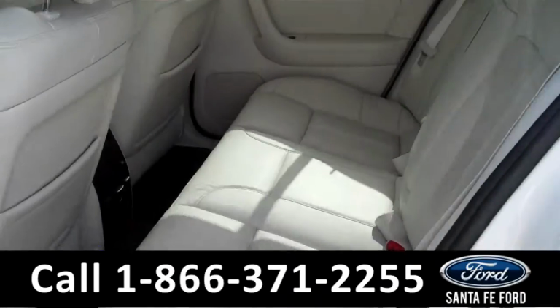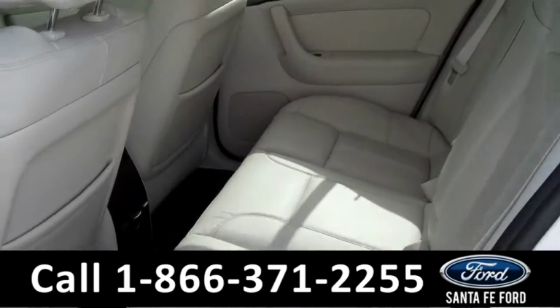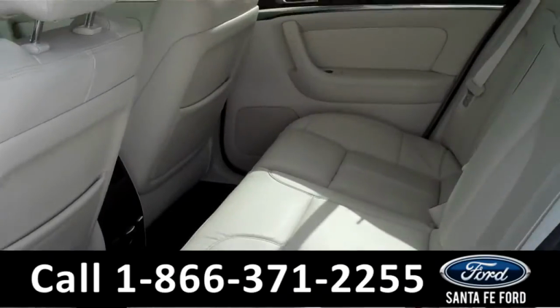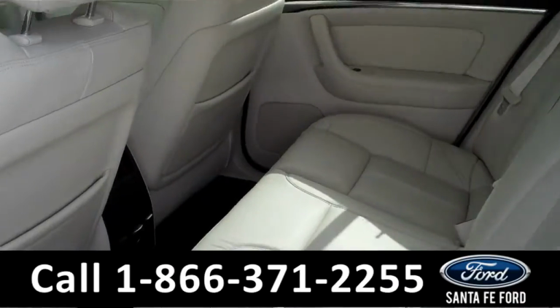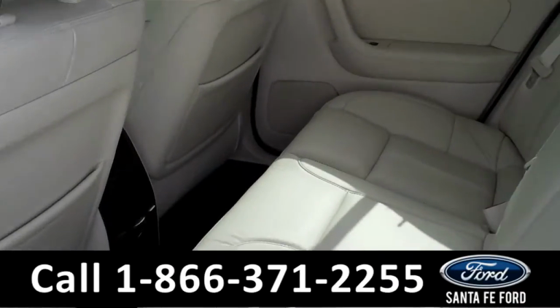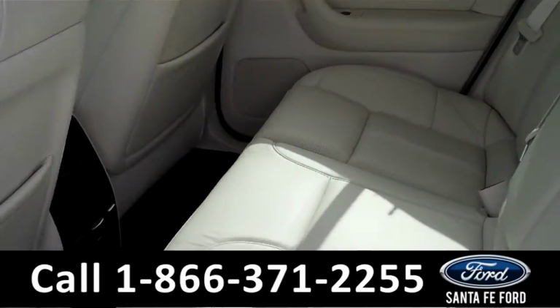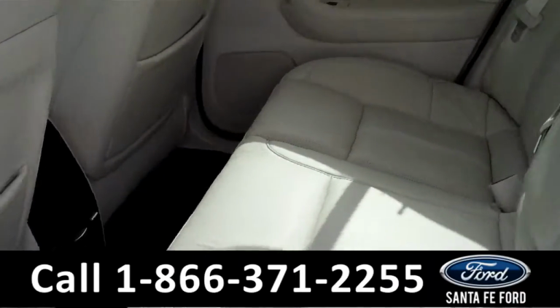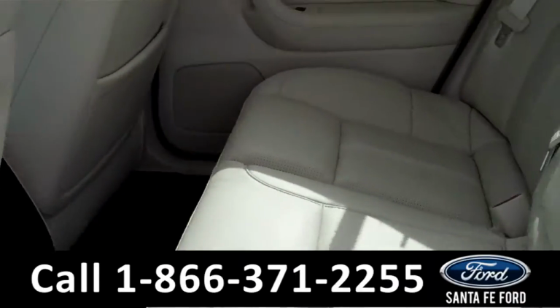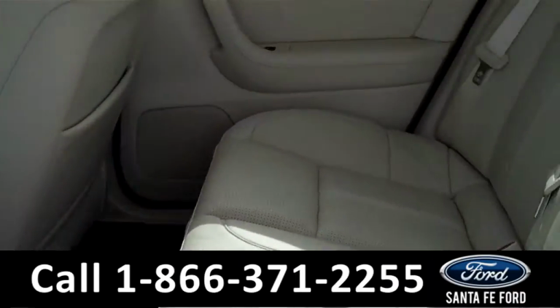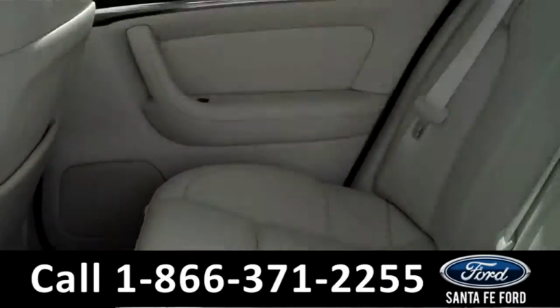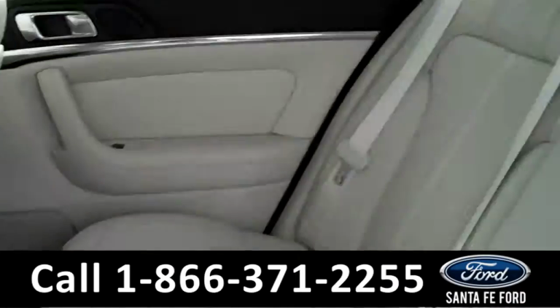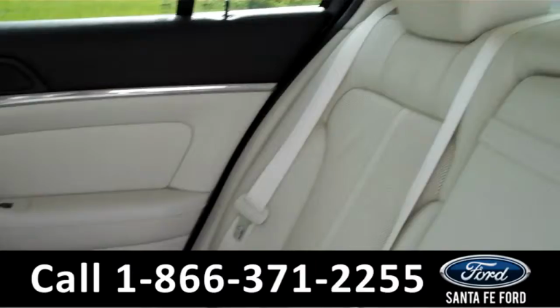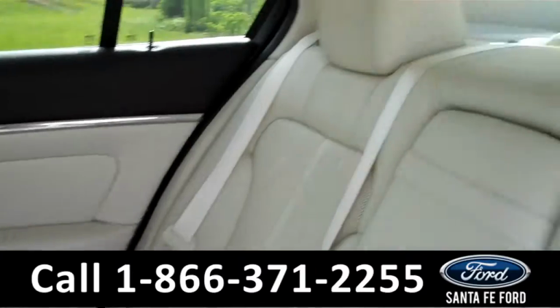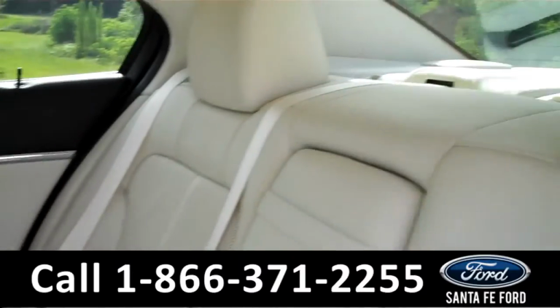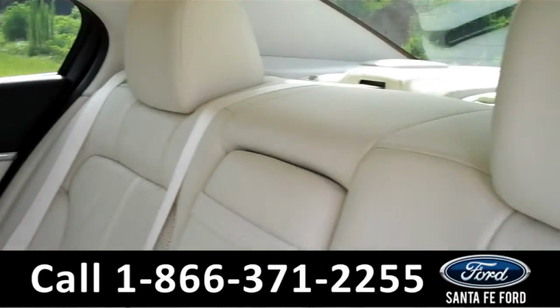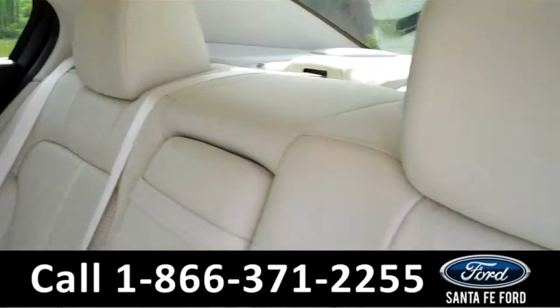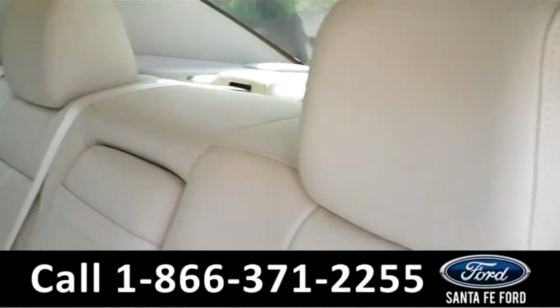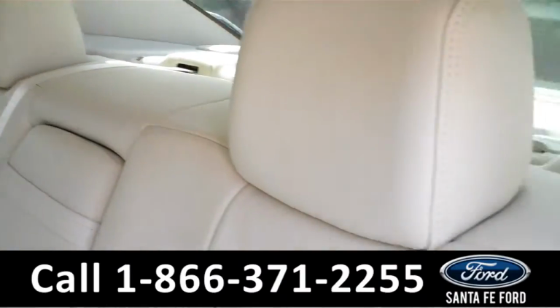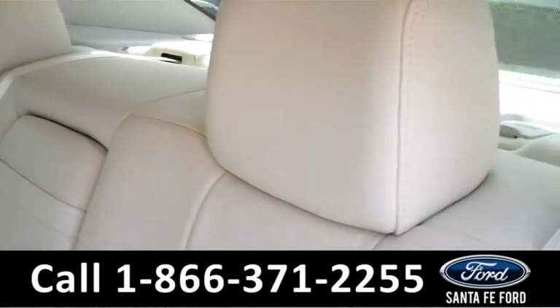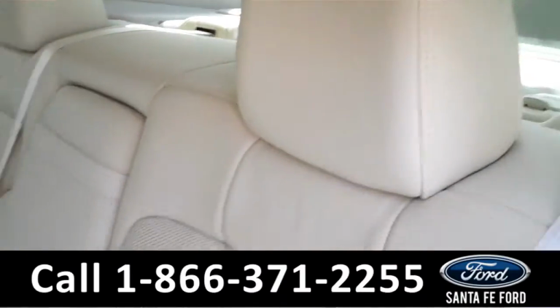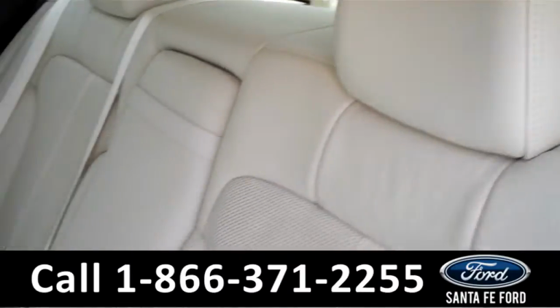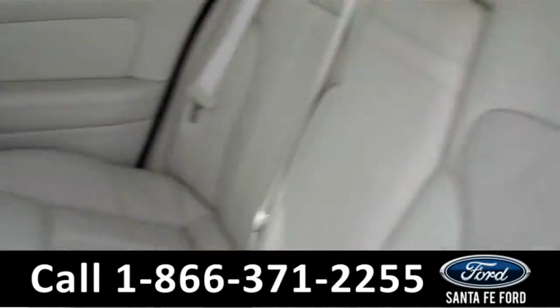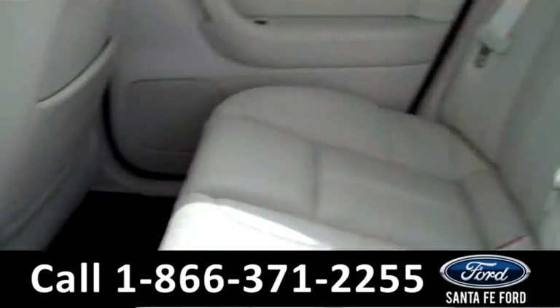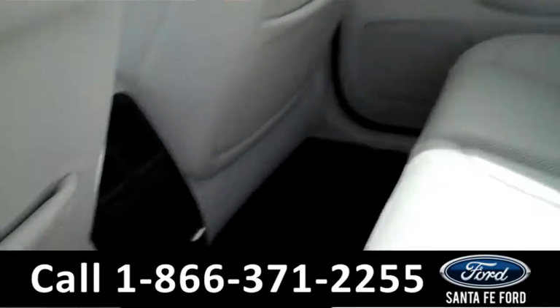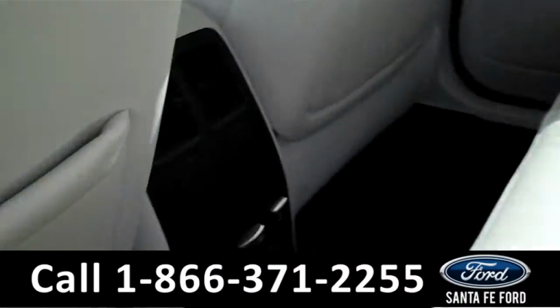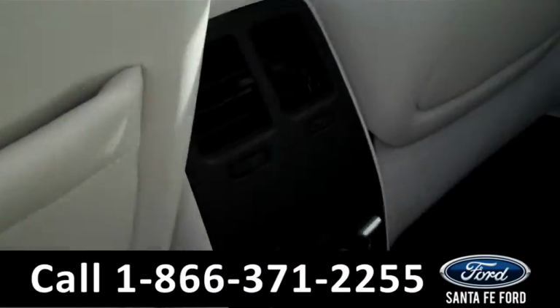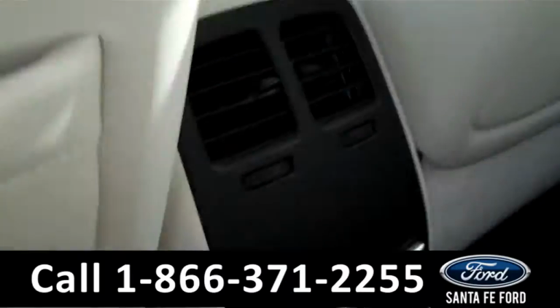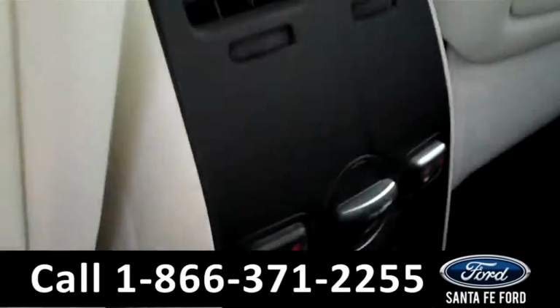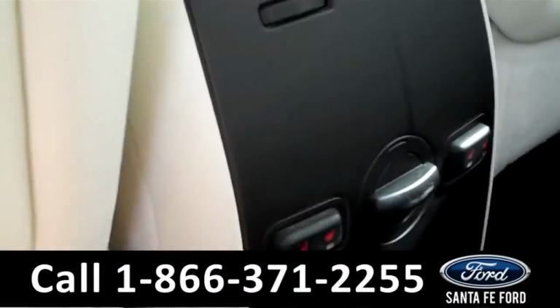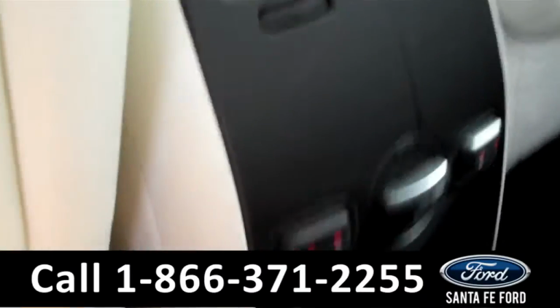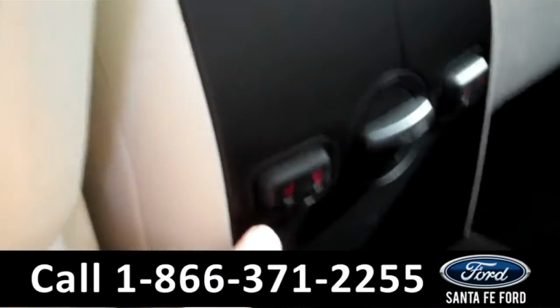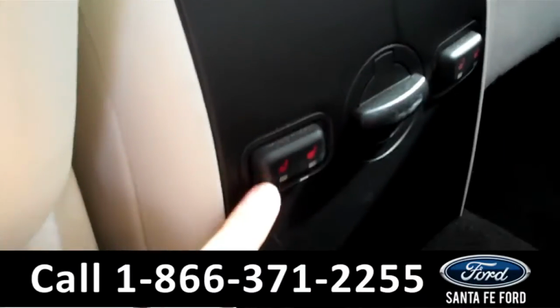Lastly, we'll take a quick look at the second row. There are even heated back seat settings.